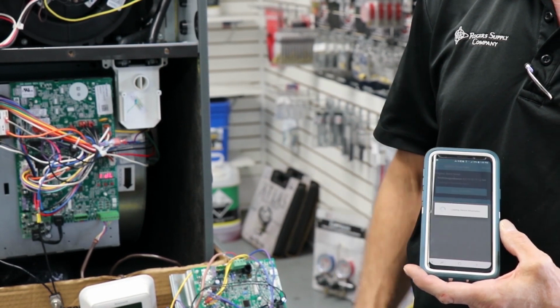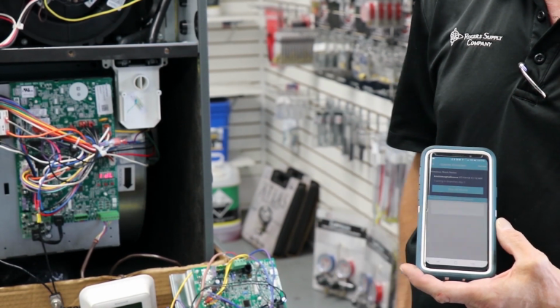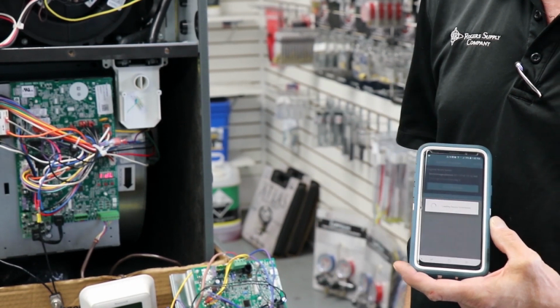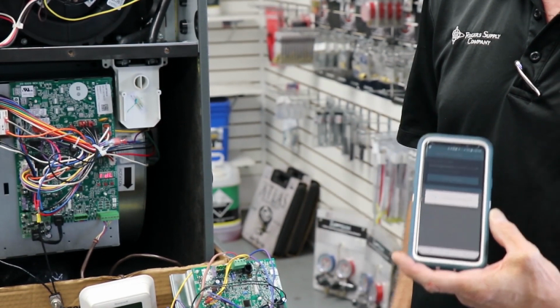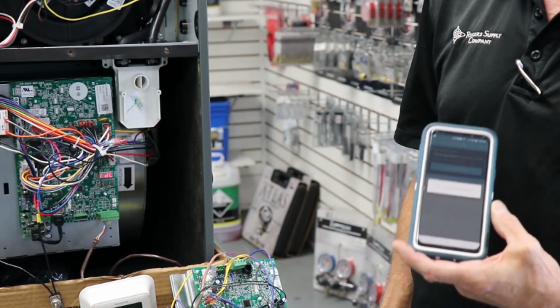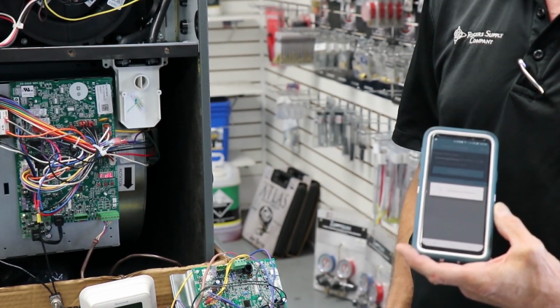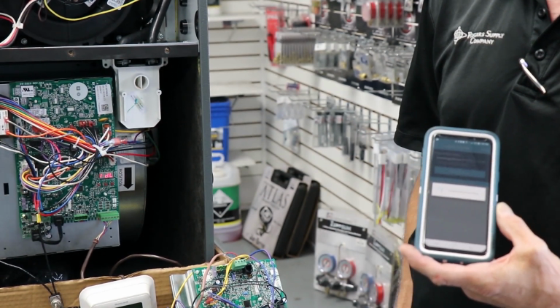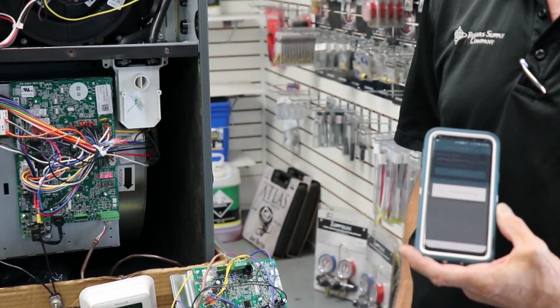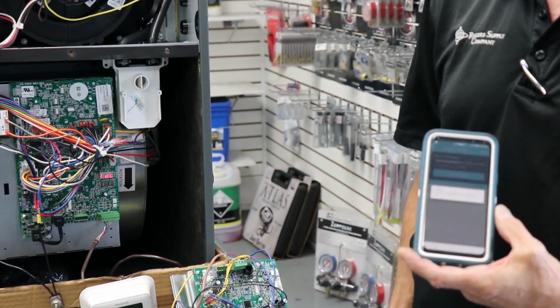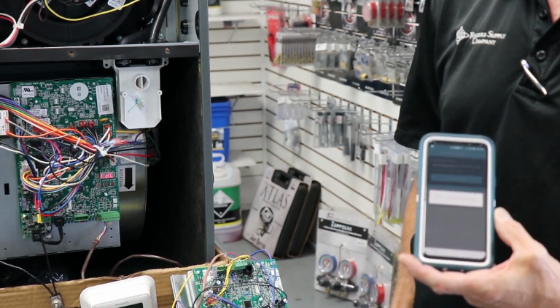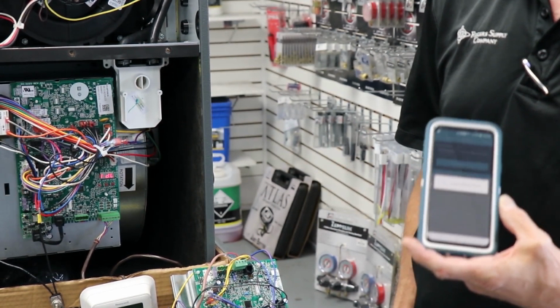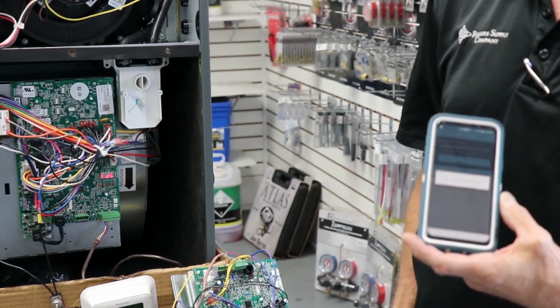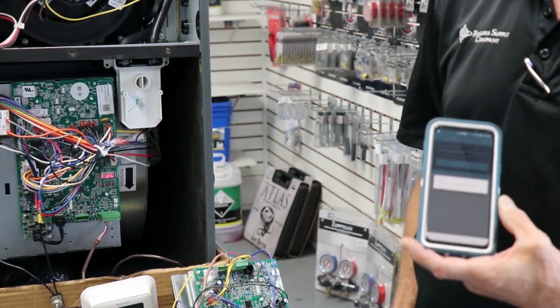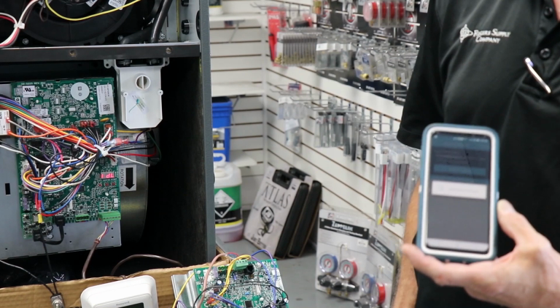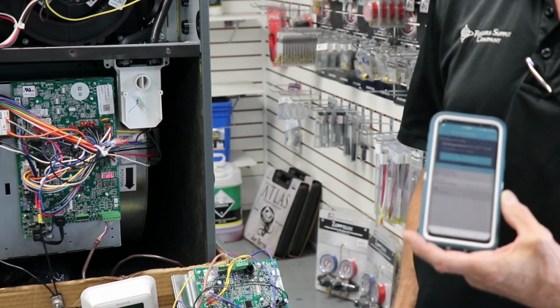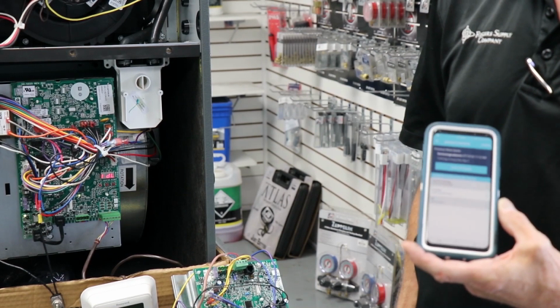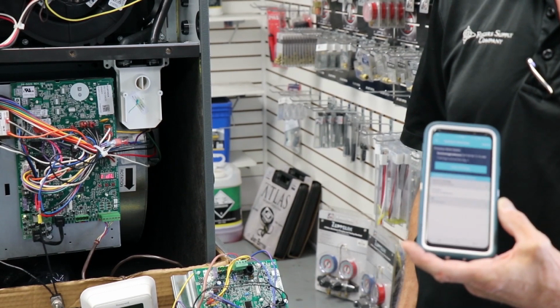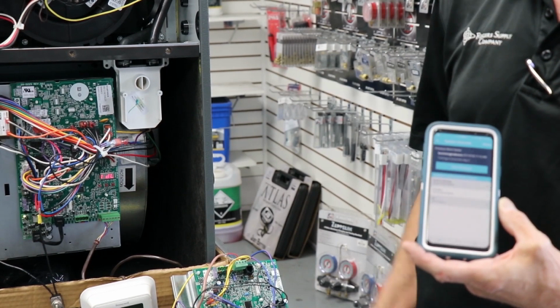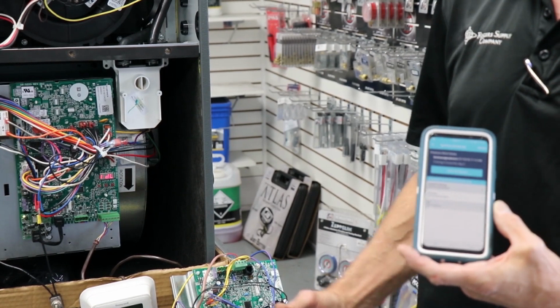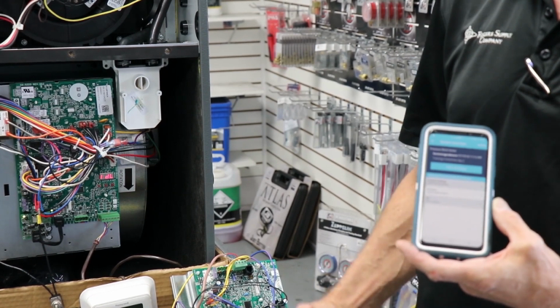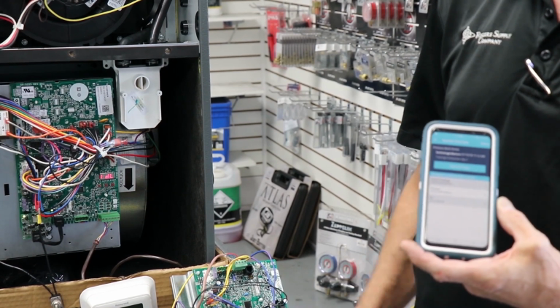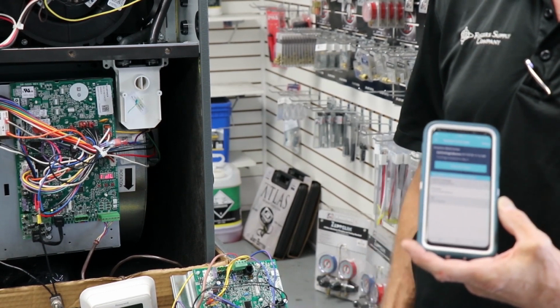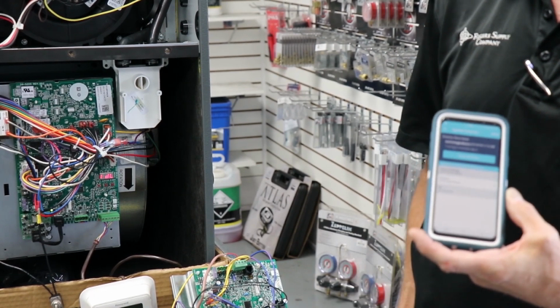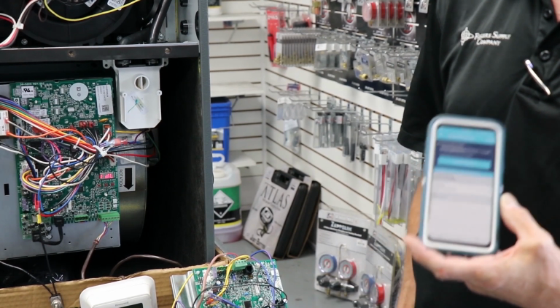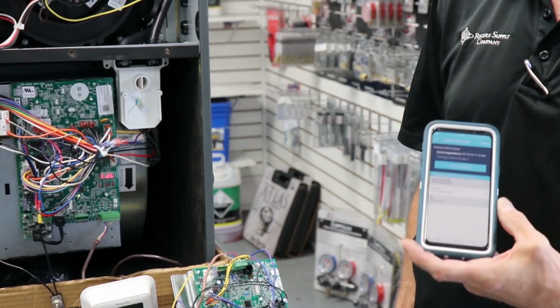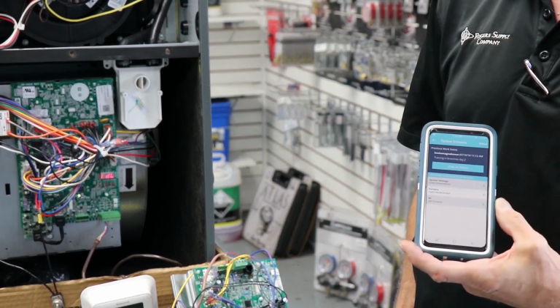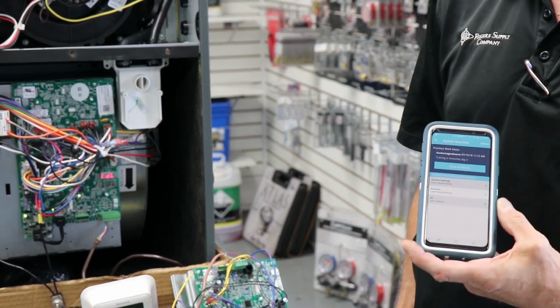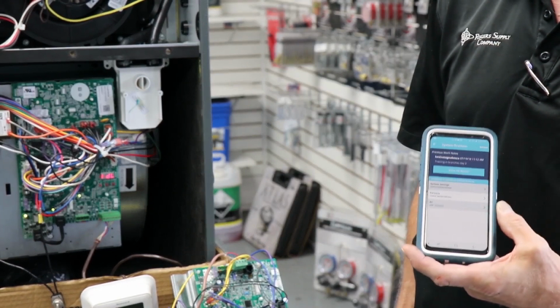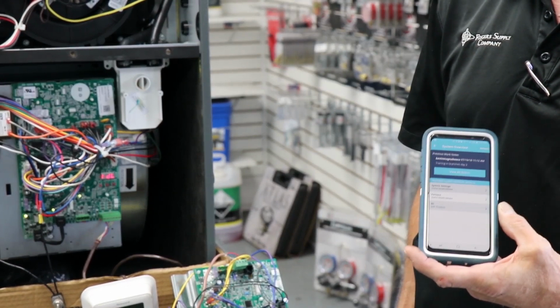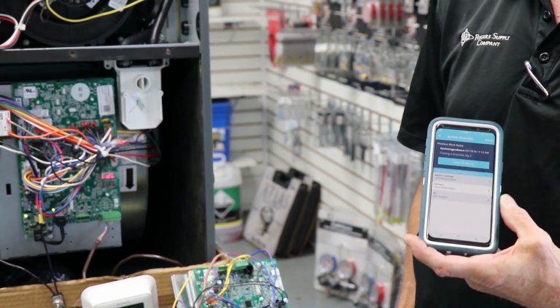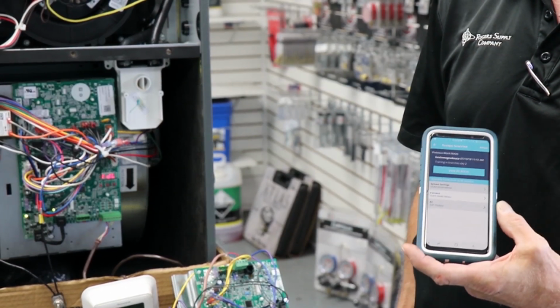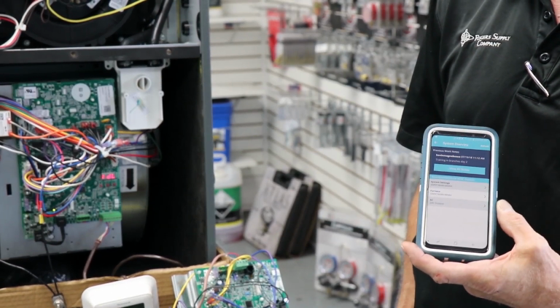It's going to authenticate. Now we are paired to the furnace via Bluetooth.